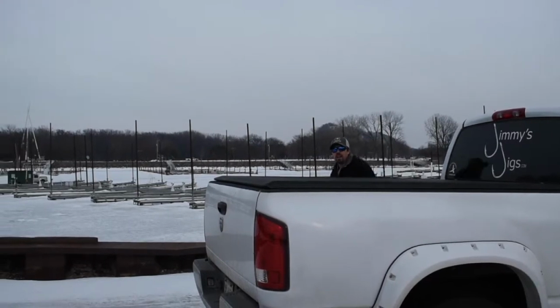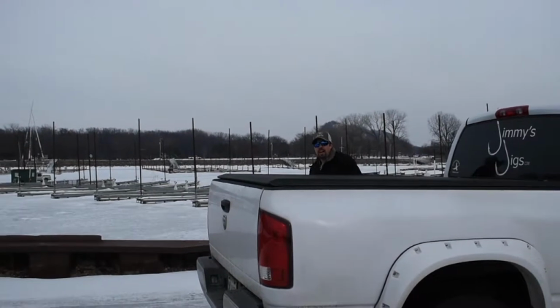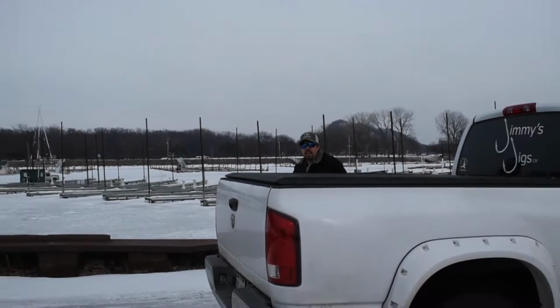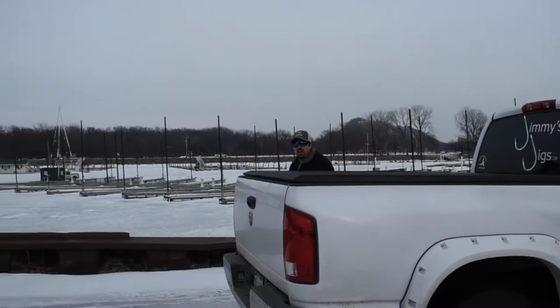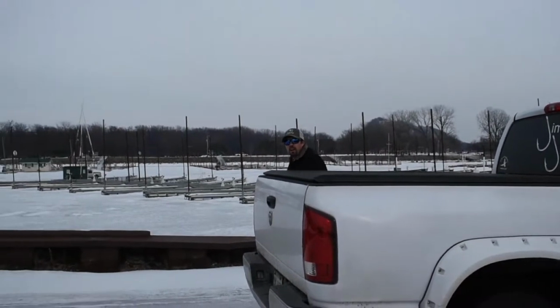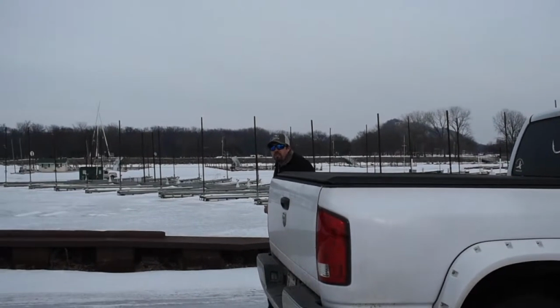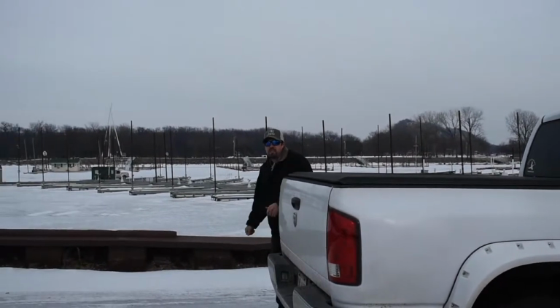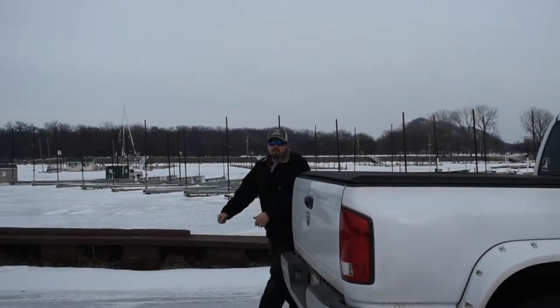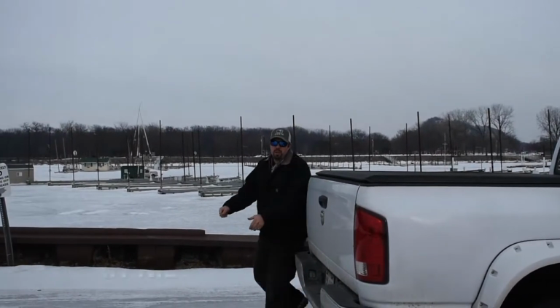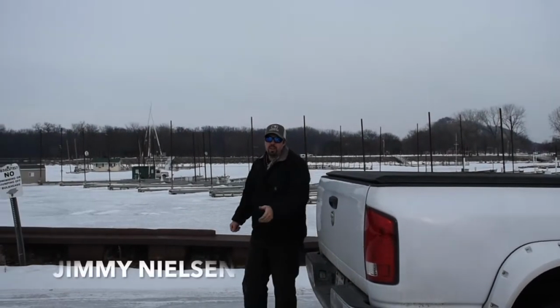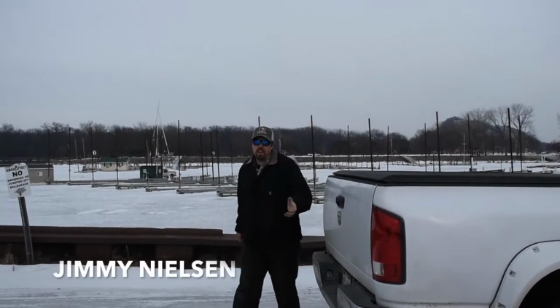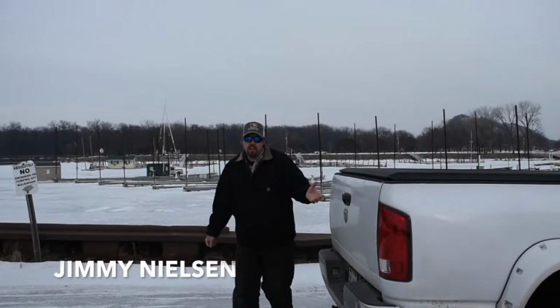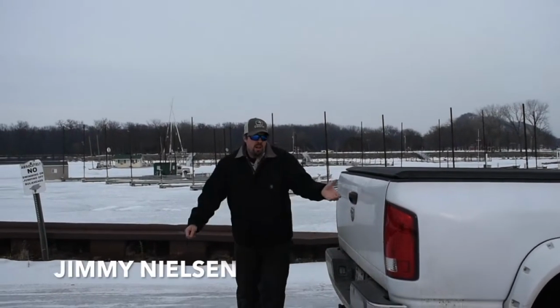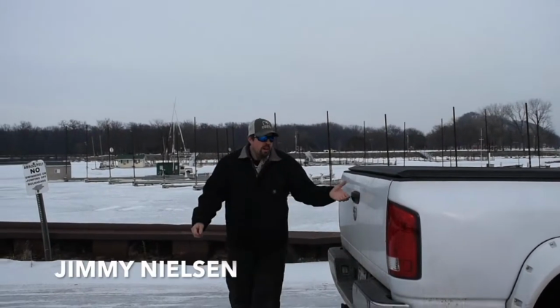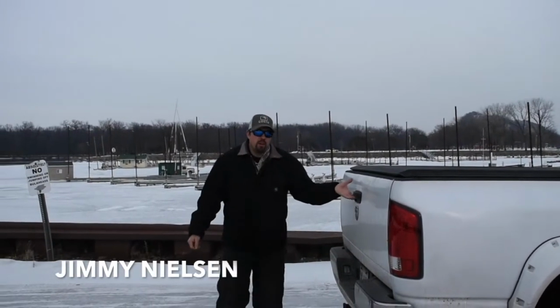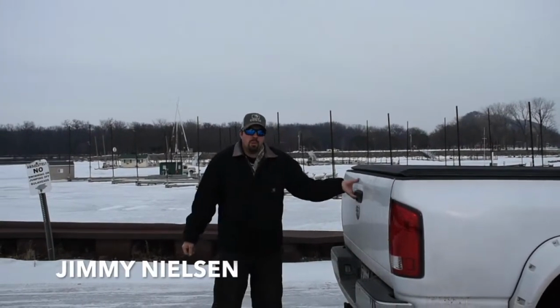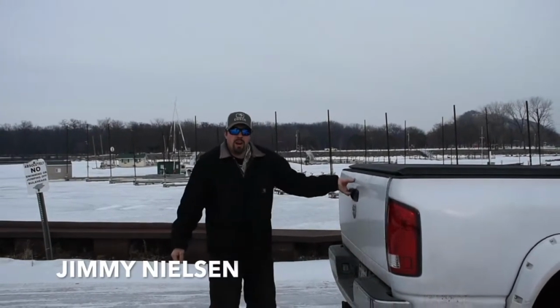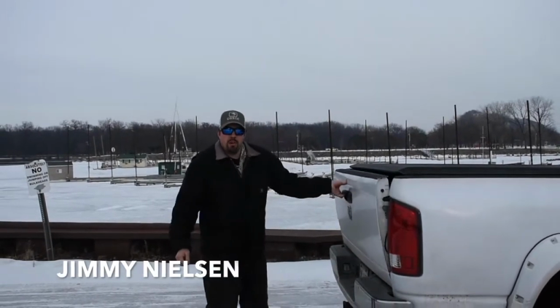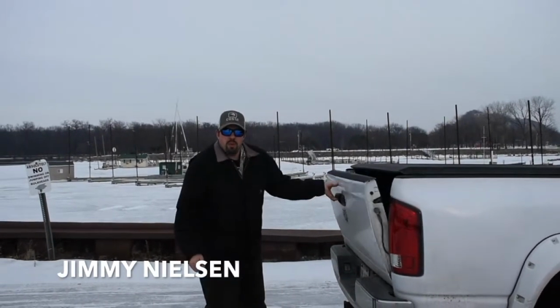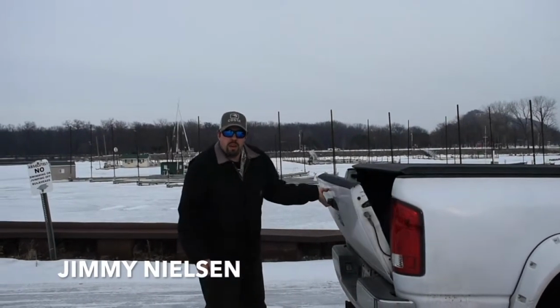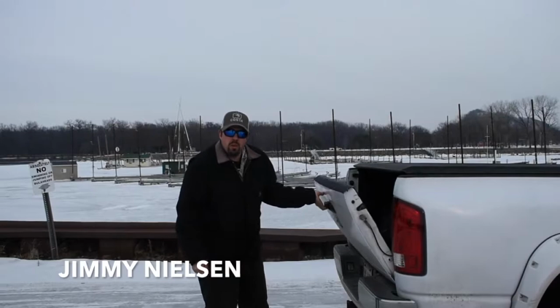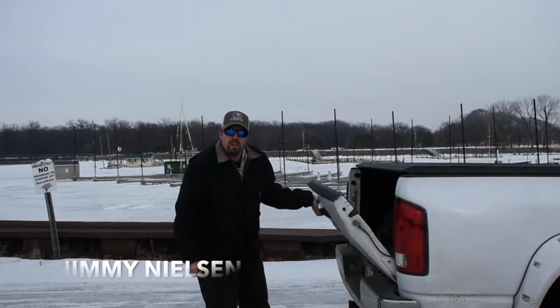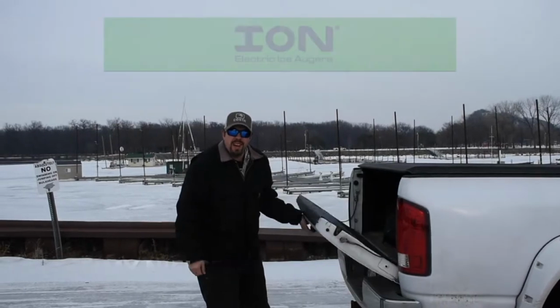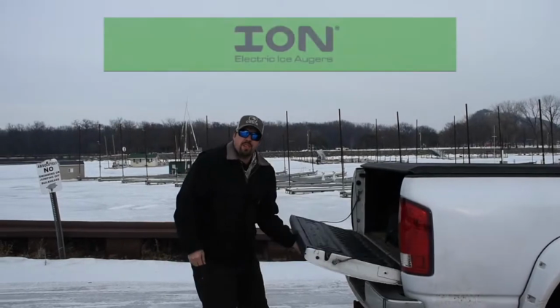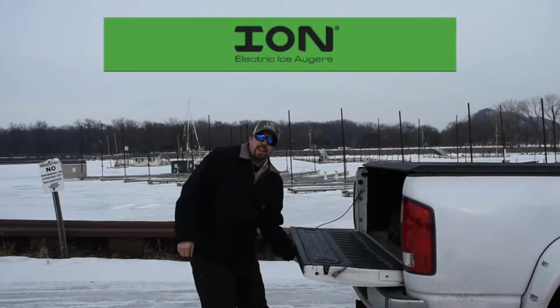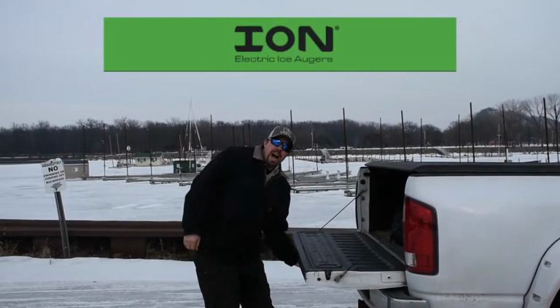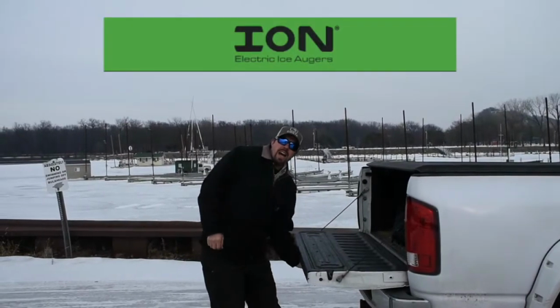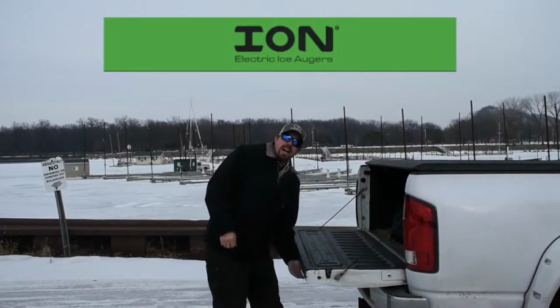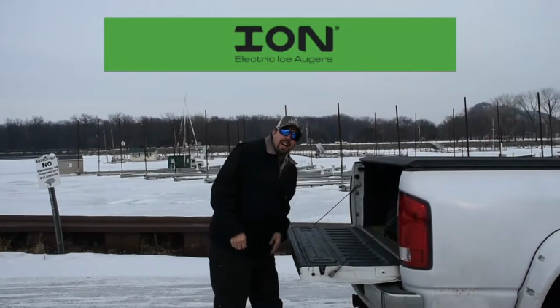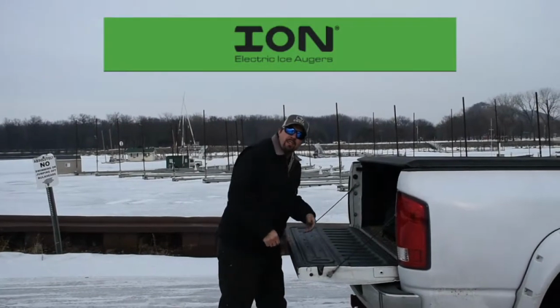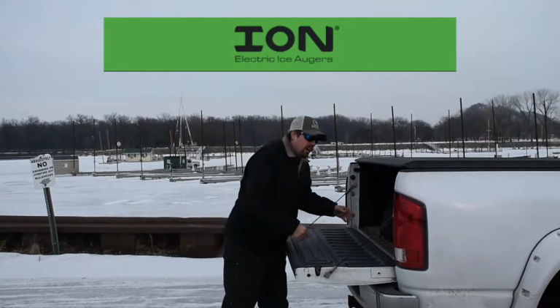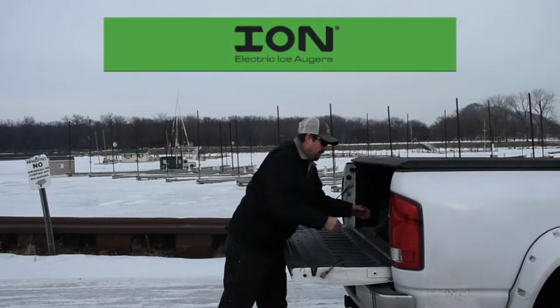Hey guys, Fish and Jimmy here today. I'm going to do a product review on the new Electric Ion Ice Auger.